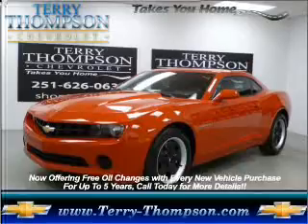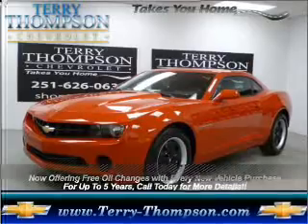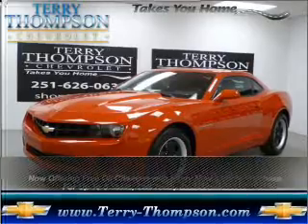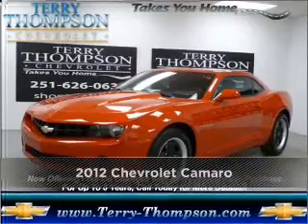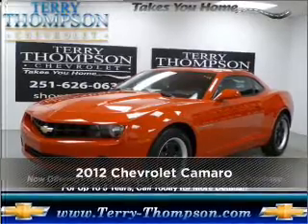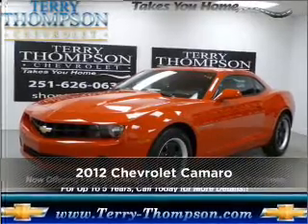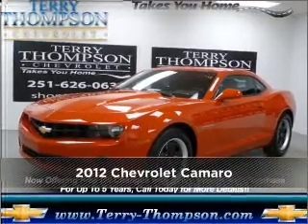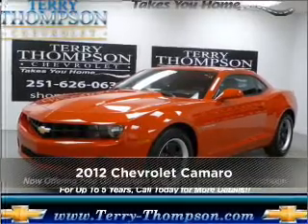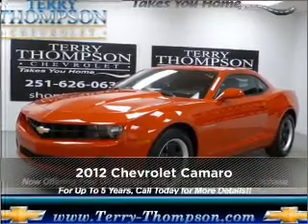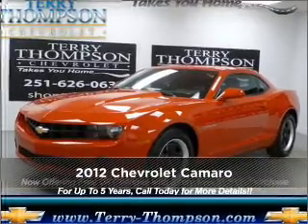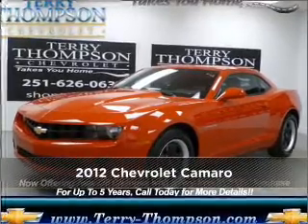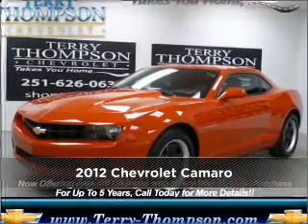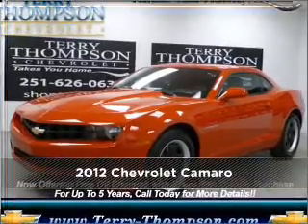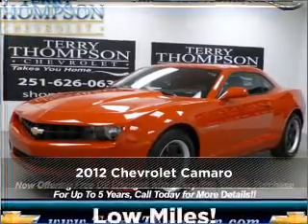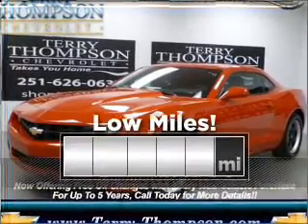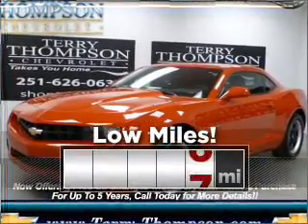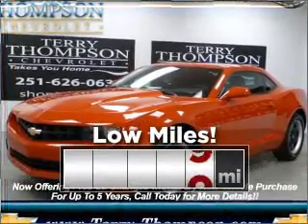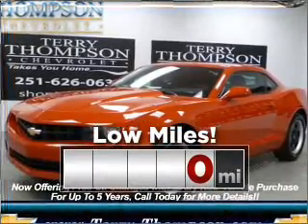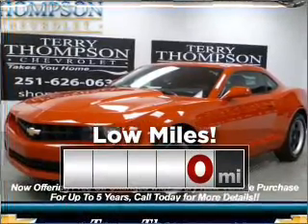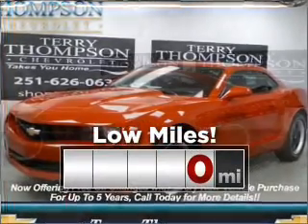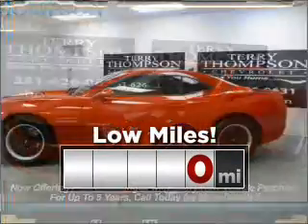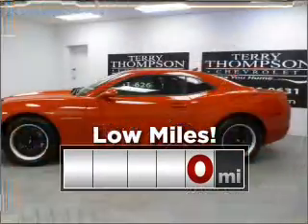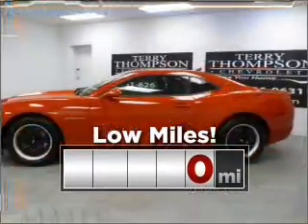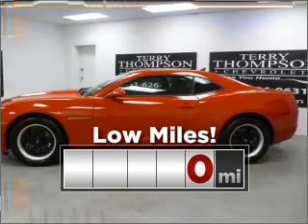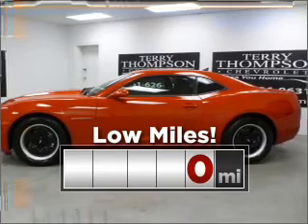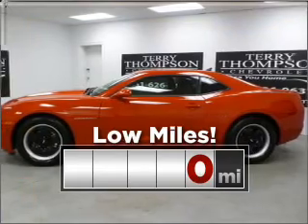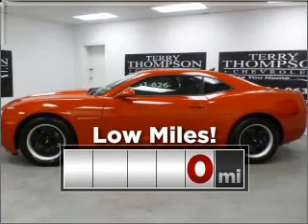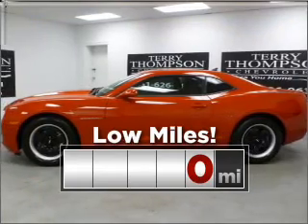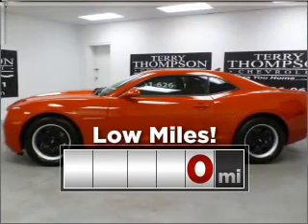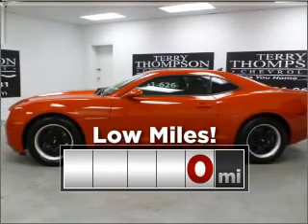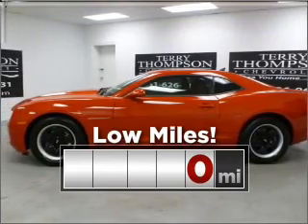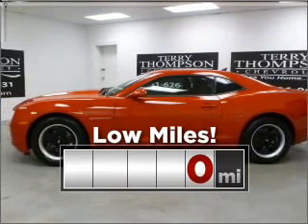Look no further. The perfect vehicle is here. This ride is like new and will go the distance with low mileage under the hood.